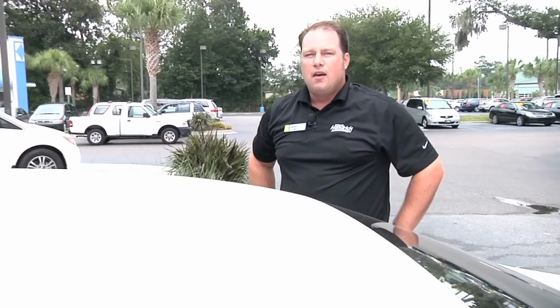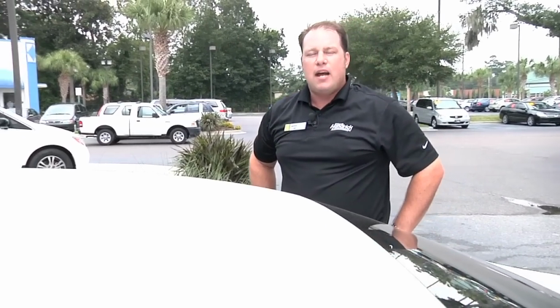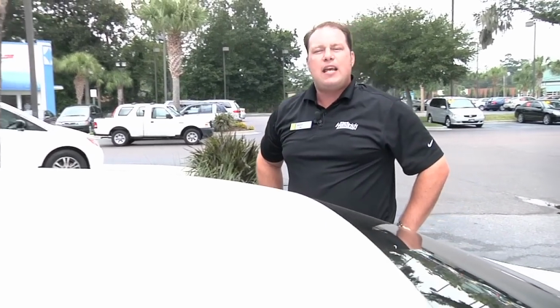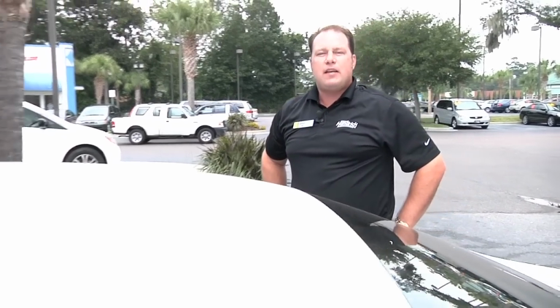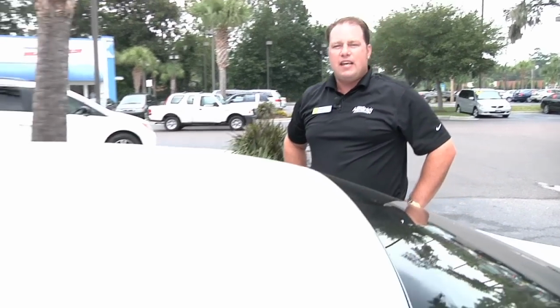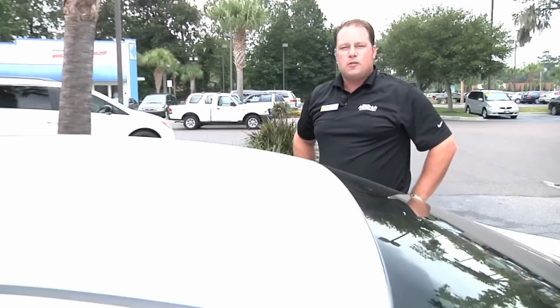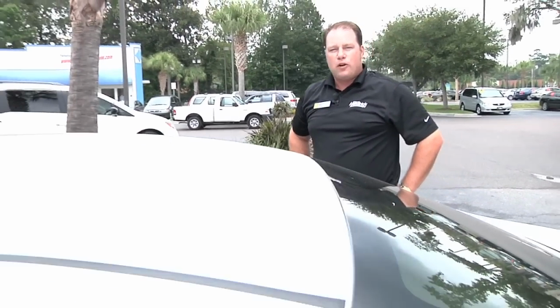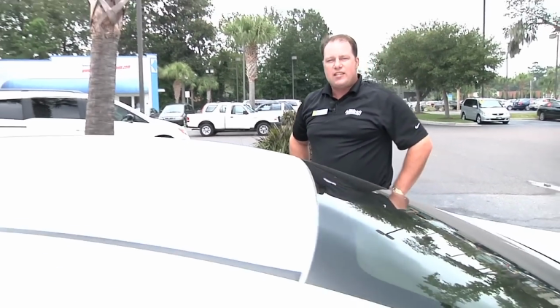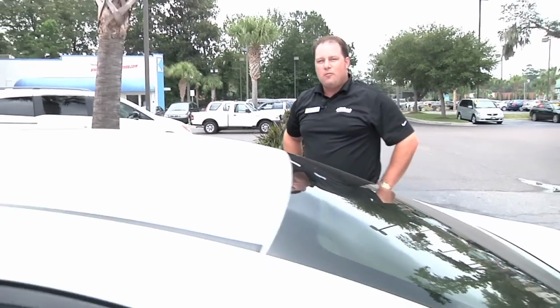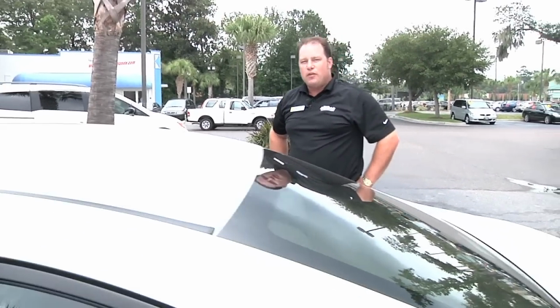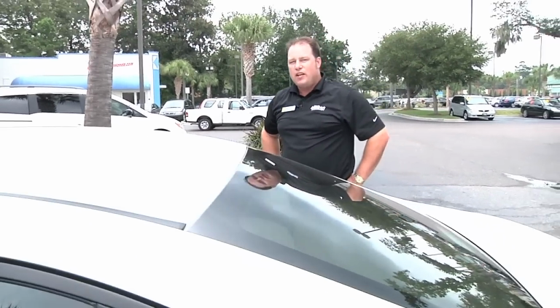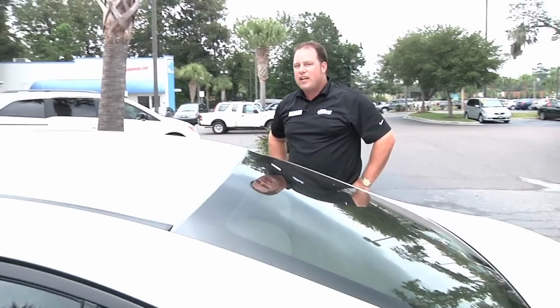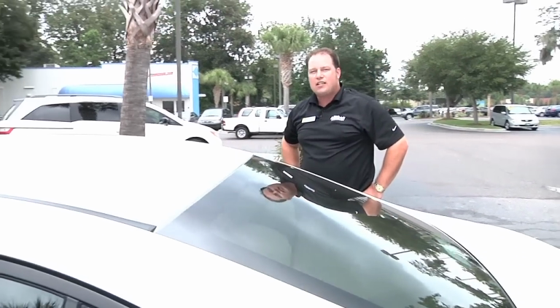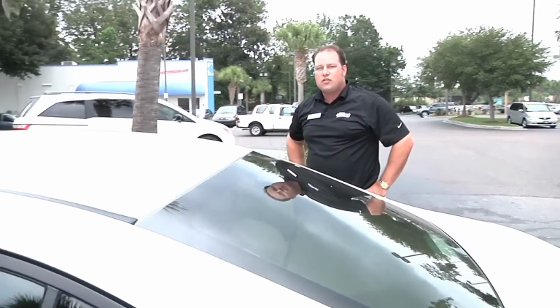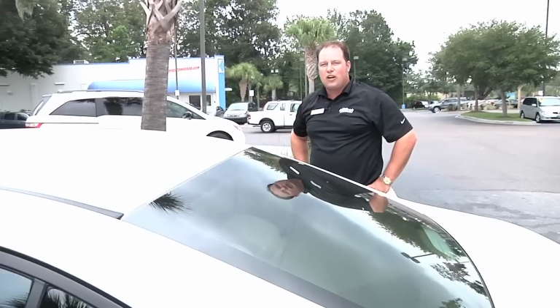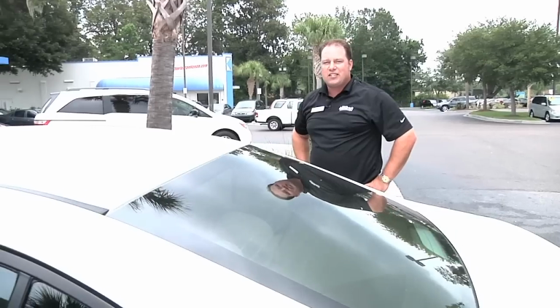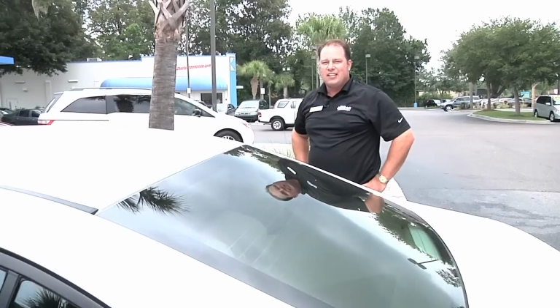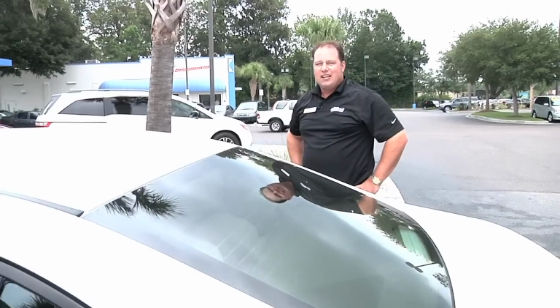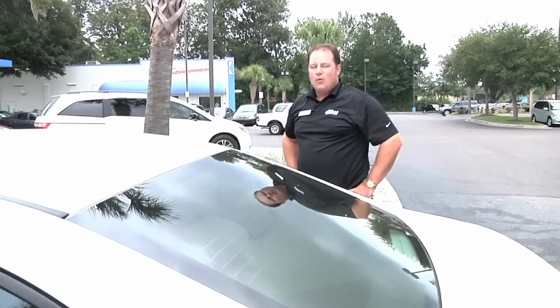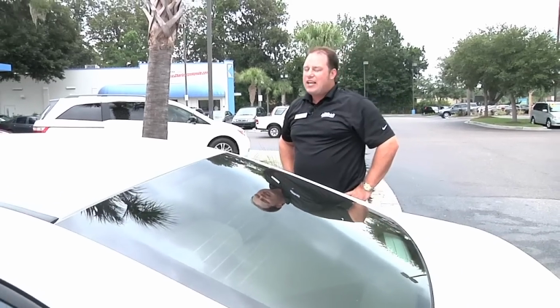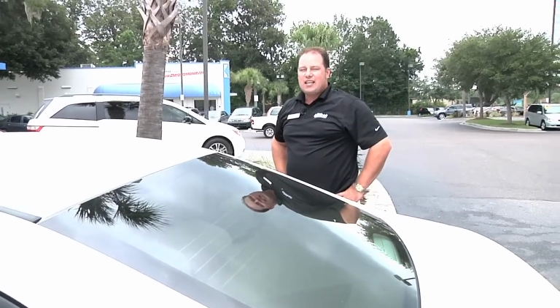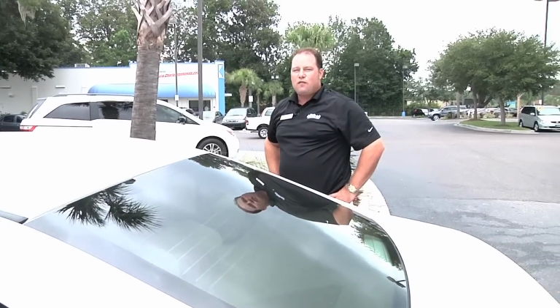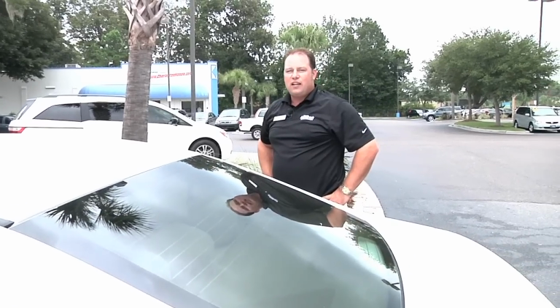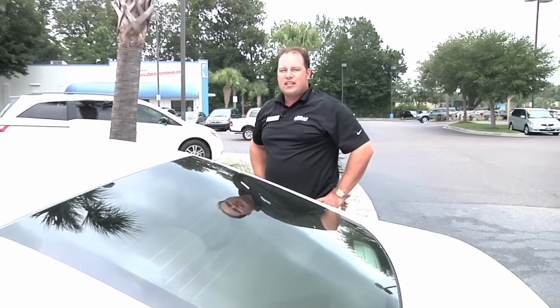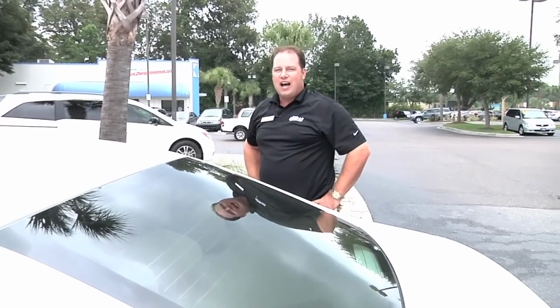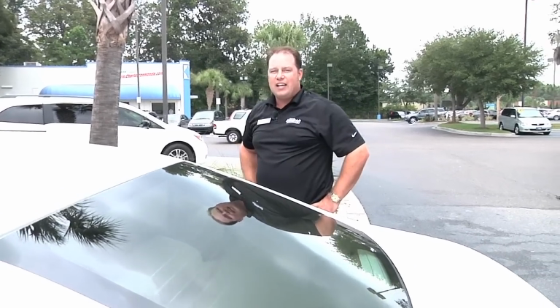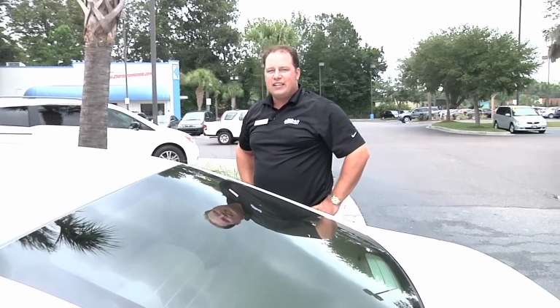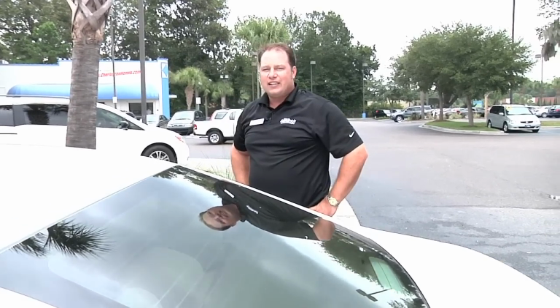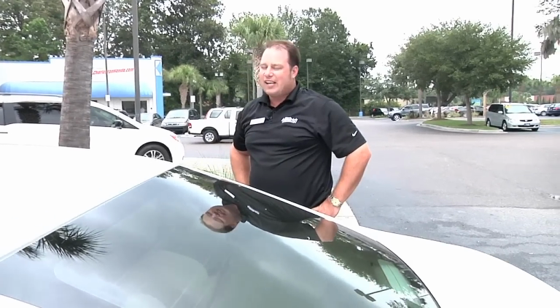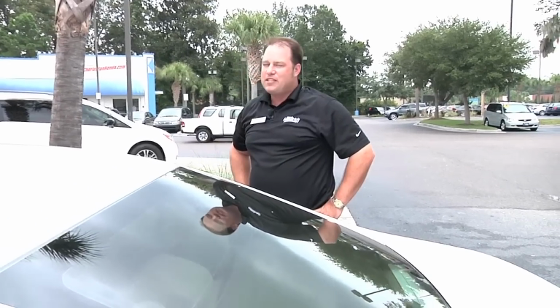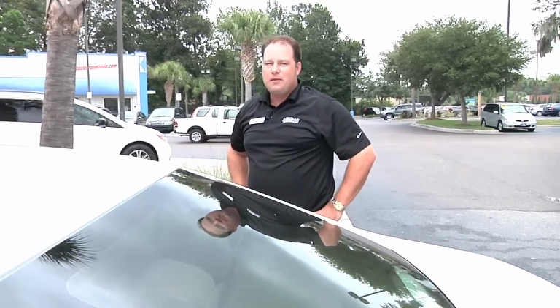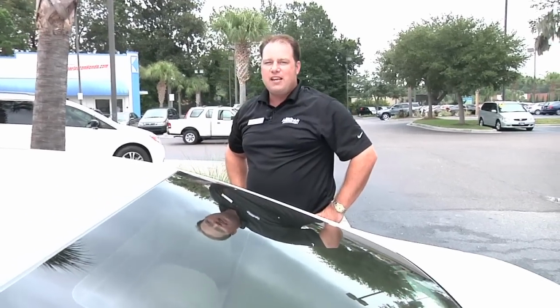My name again is Brett Tillman with Hendrick Honda of Charleston. Why settle for less than a Honda? Come see me at 843-571-6910.